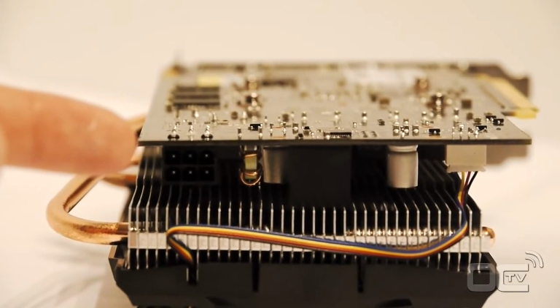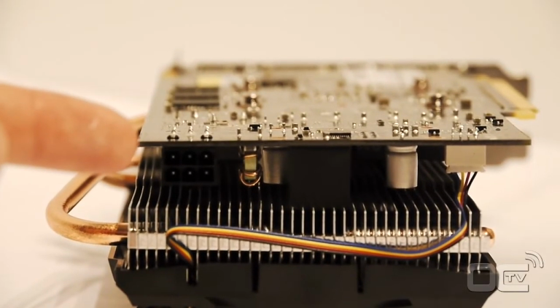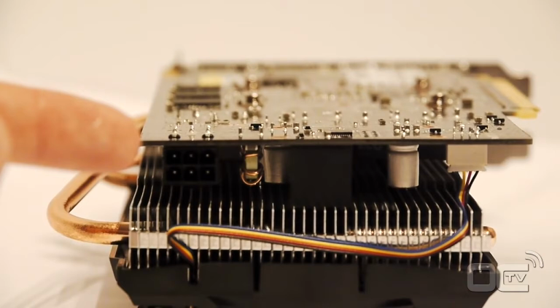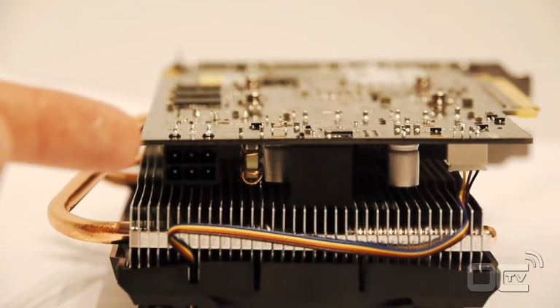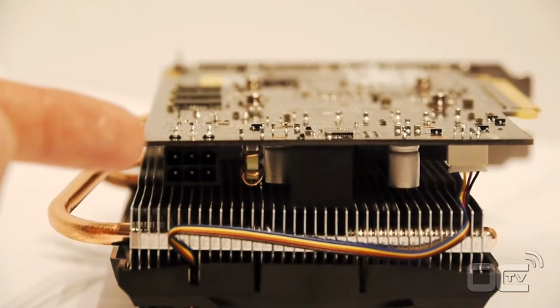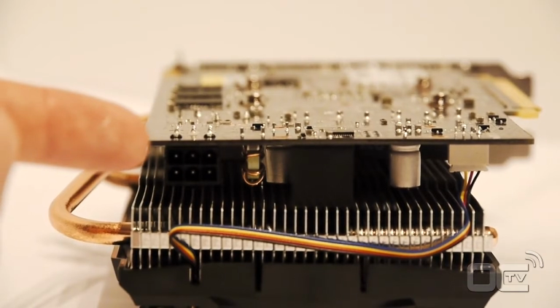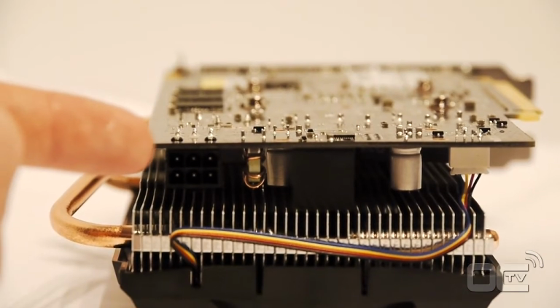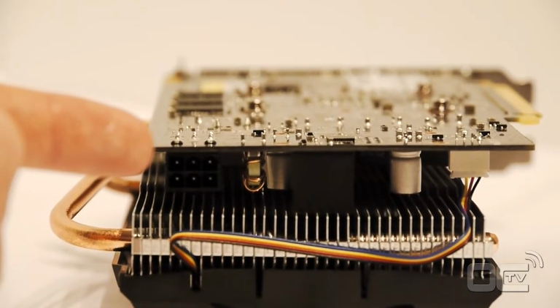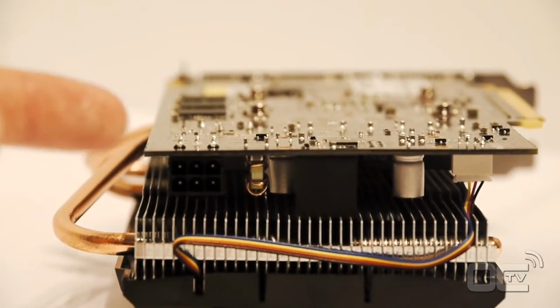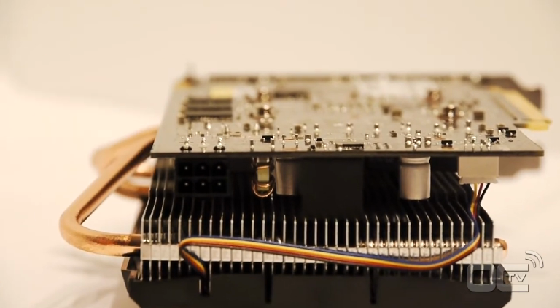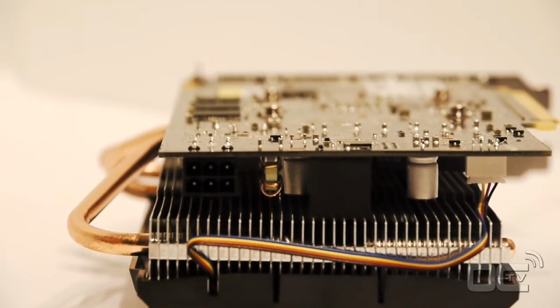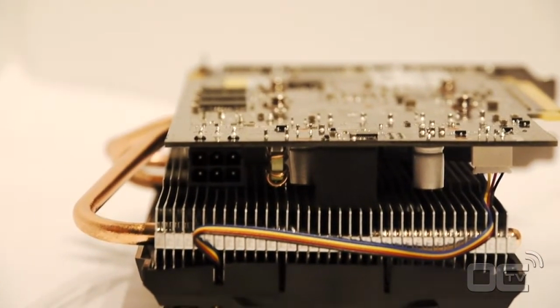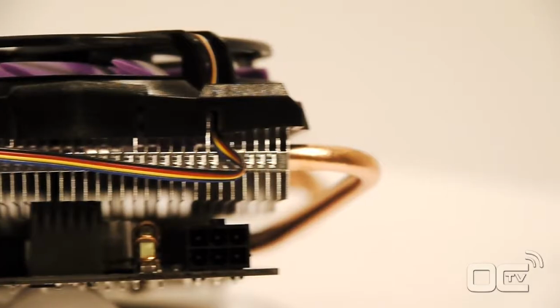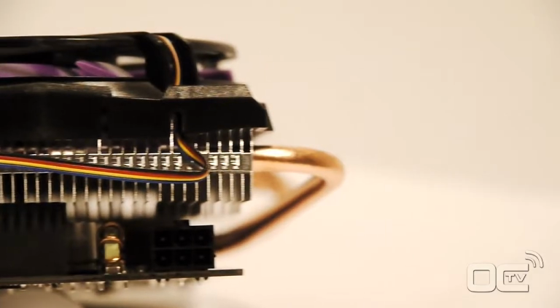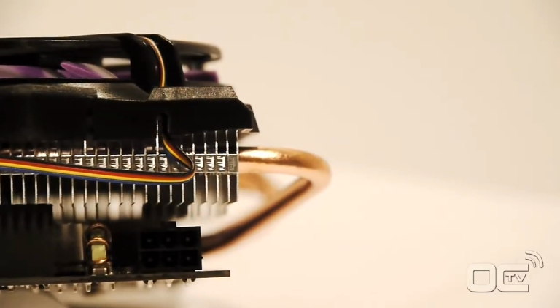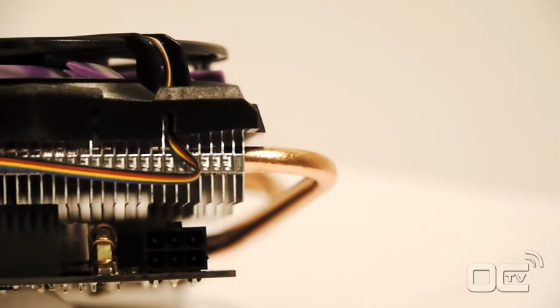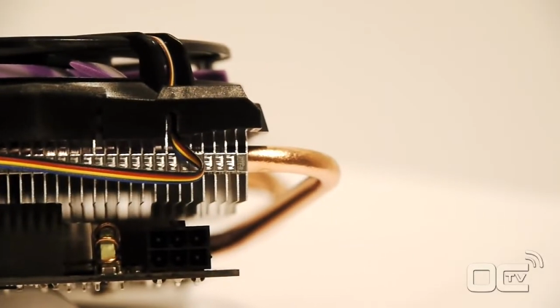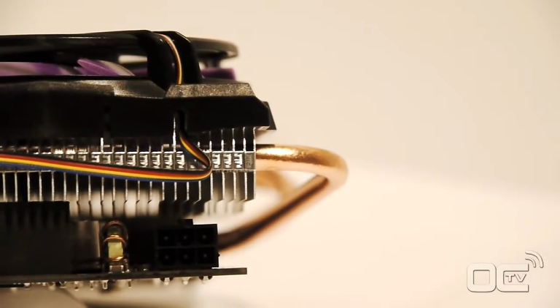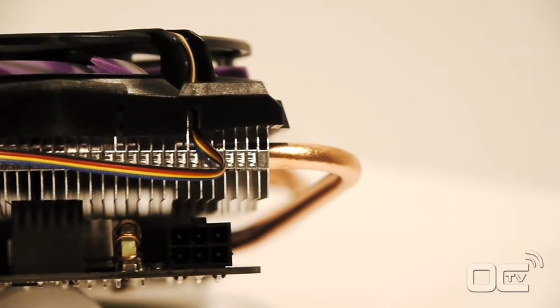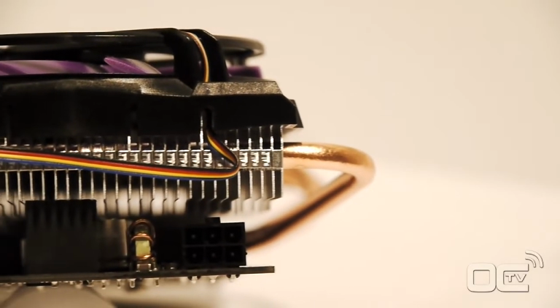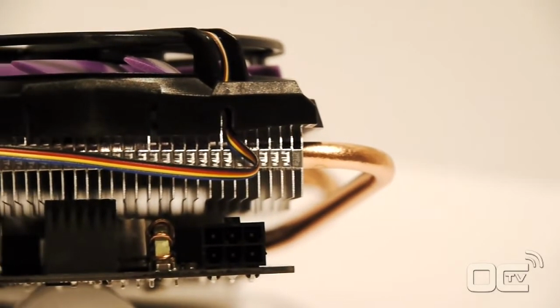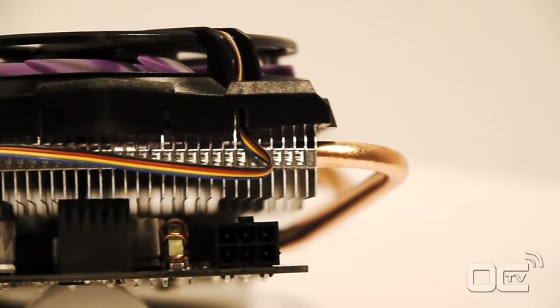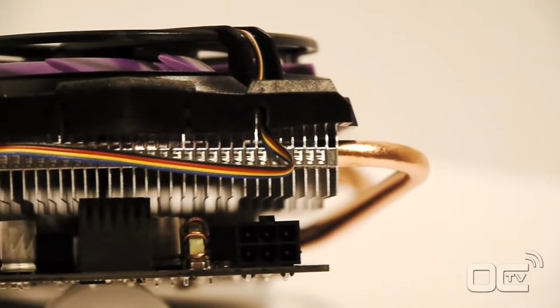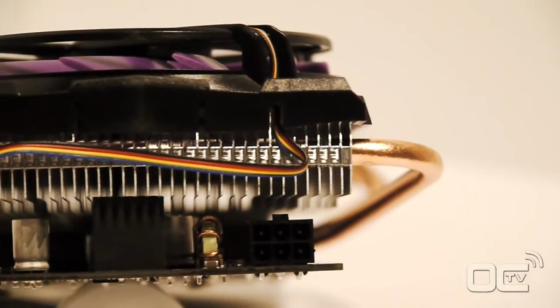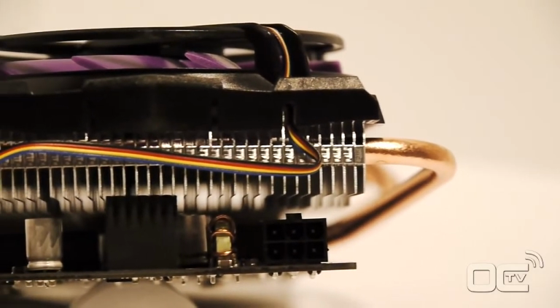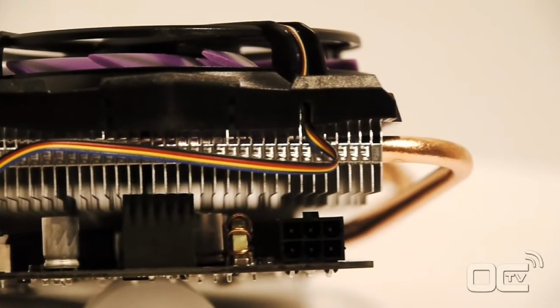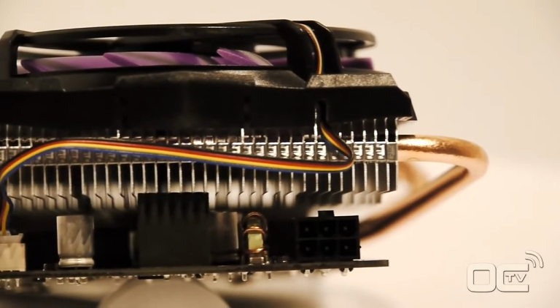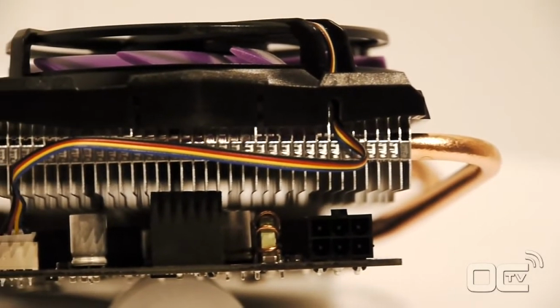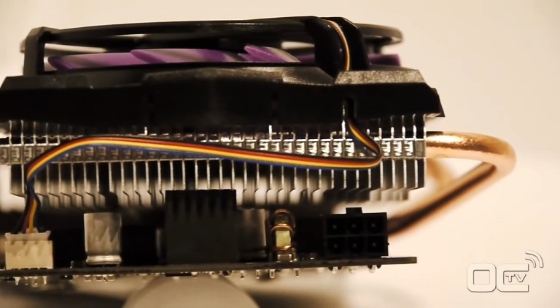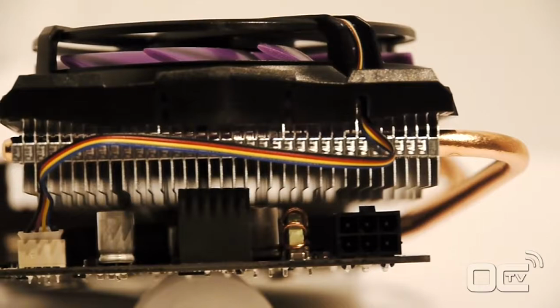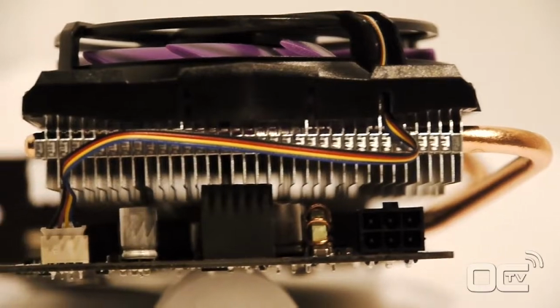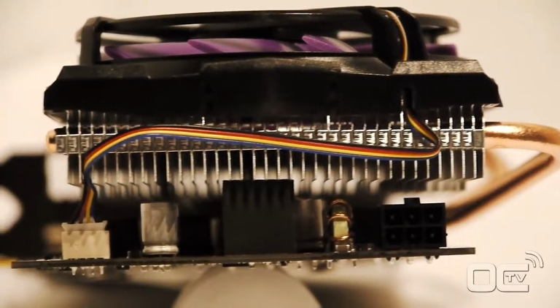As this card doesn't use a lot of power, you just need a single six-pin PCI Express connector from your PSU.